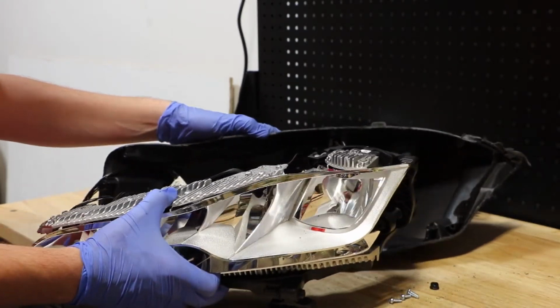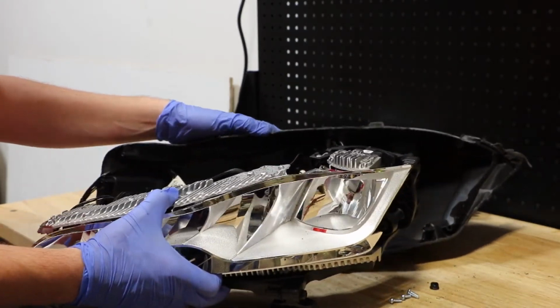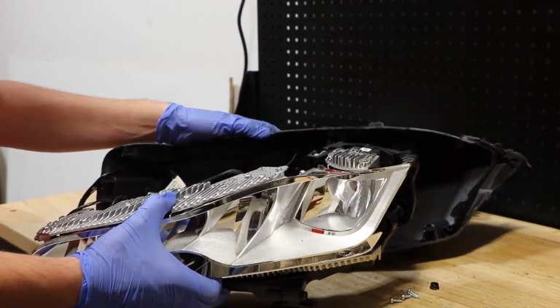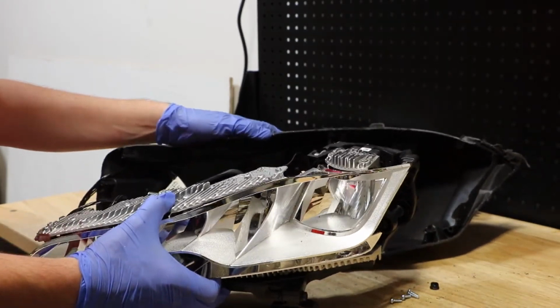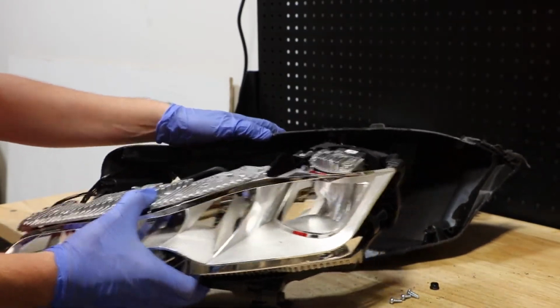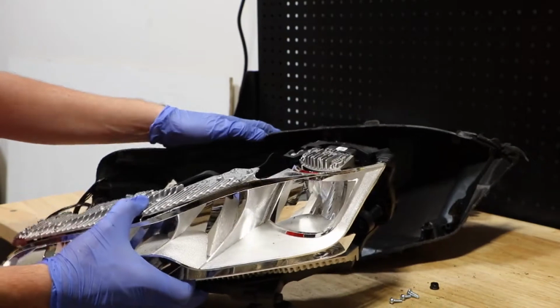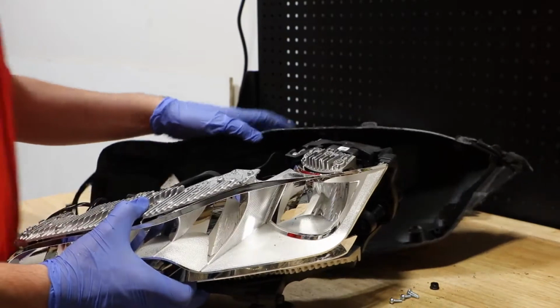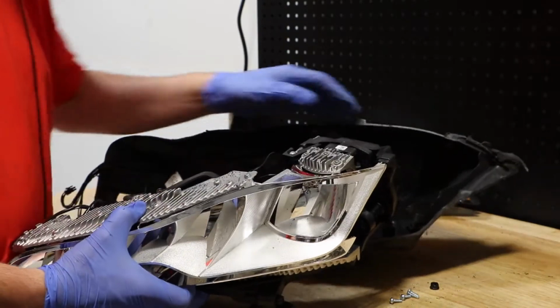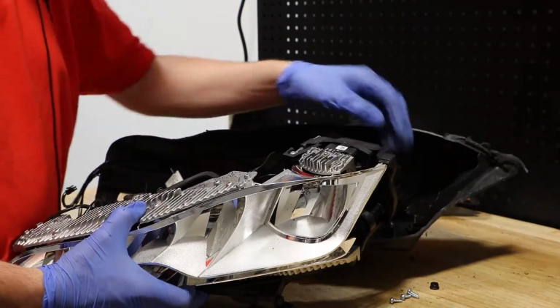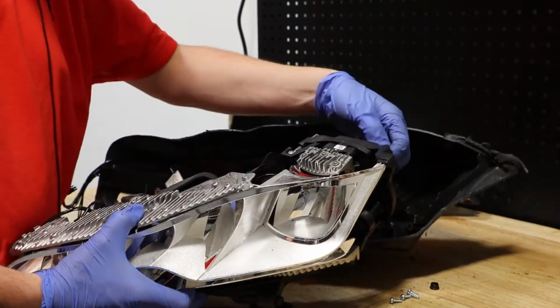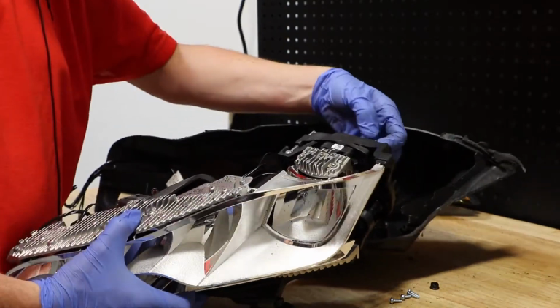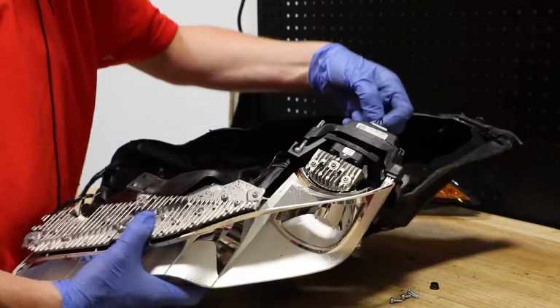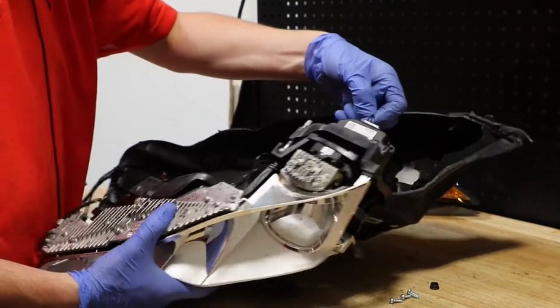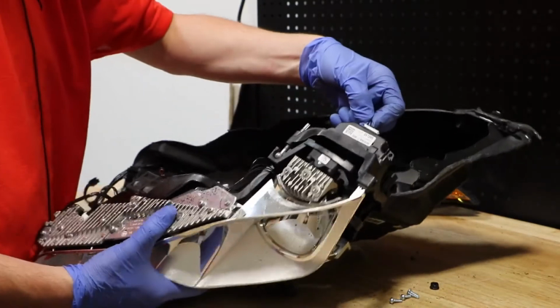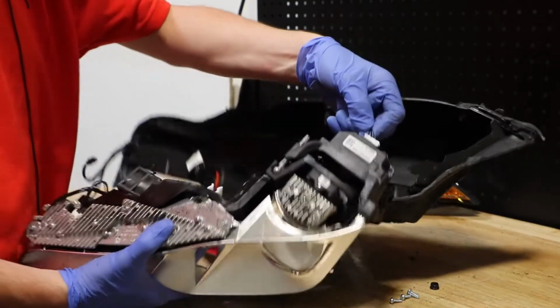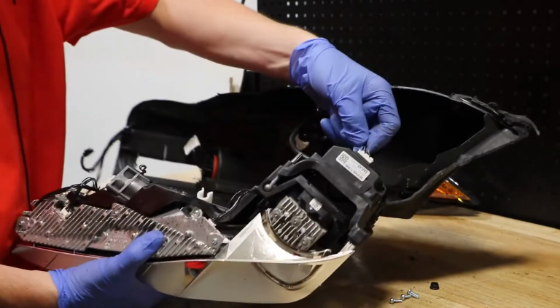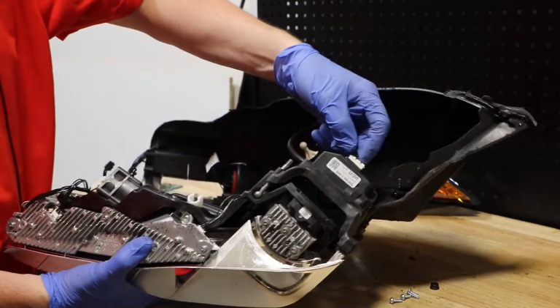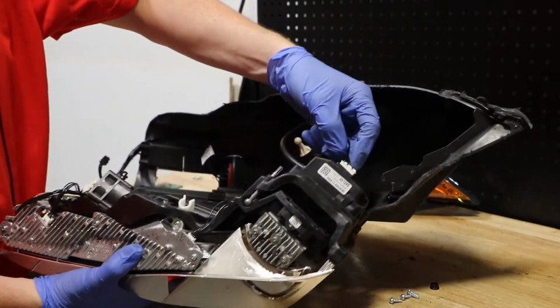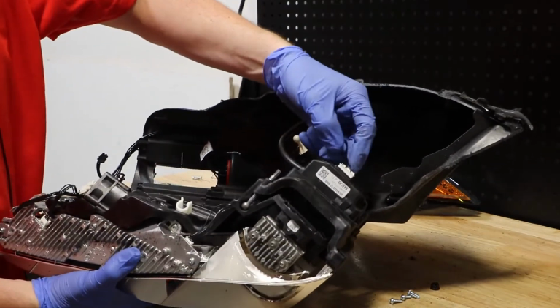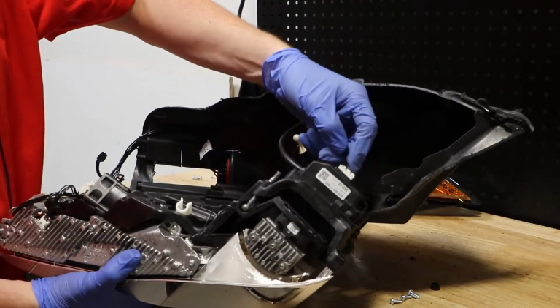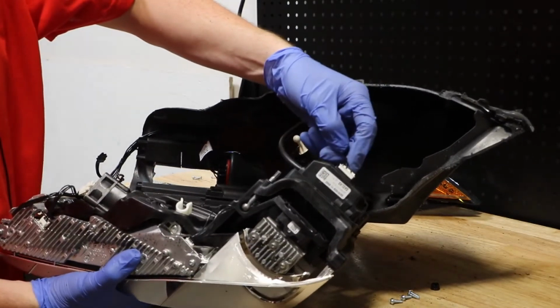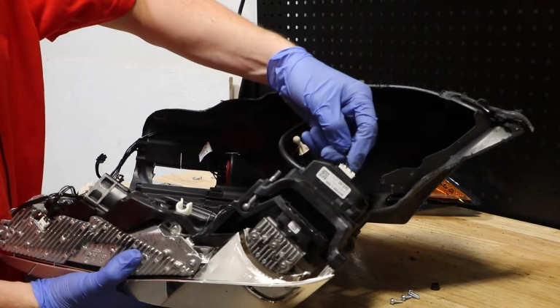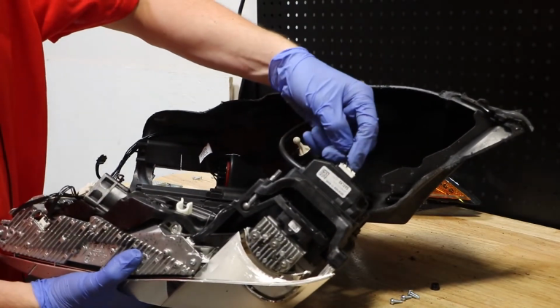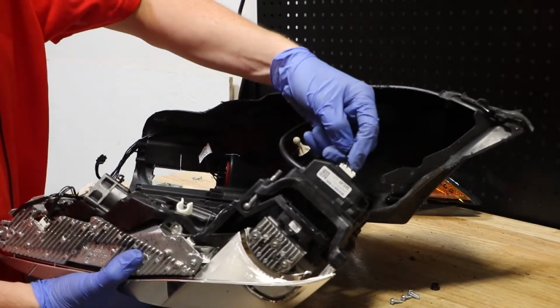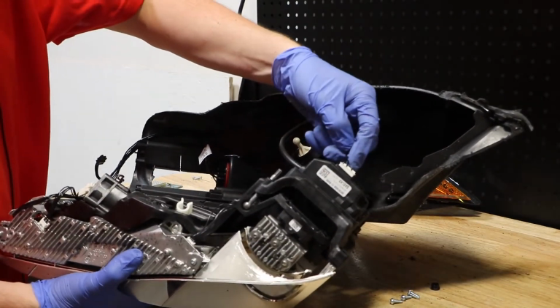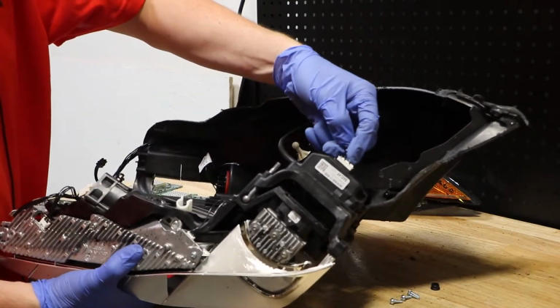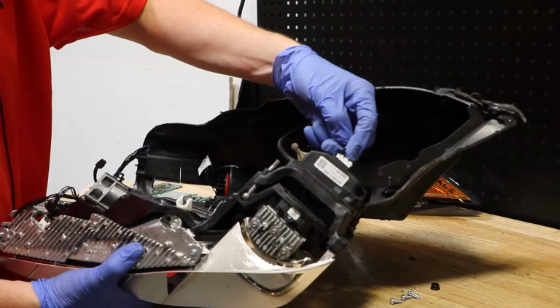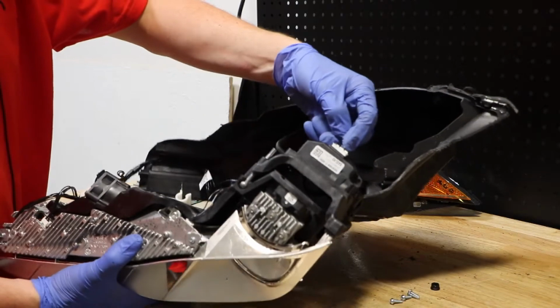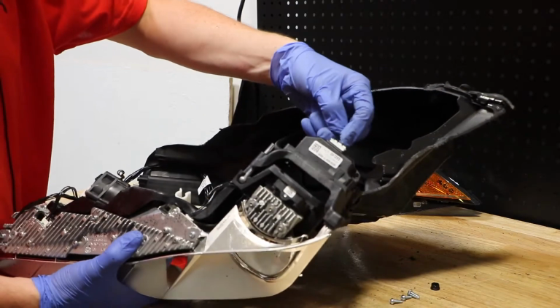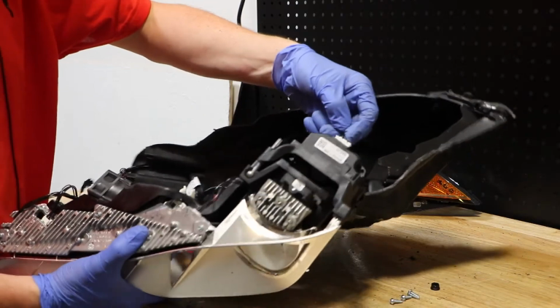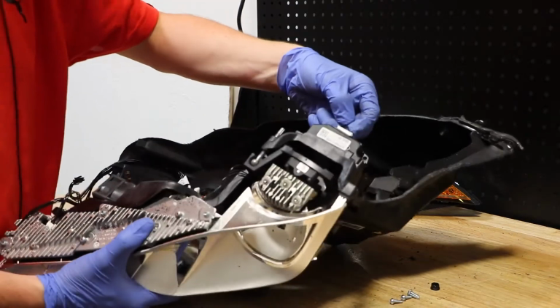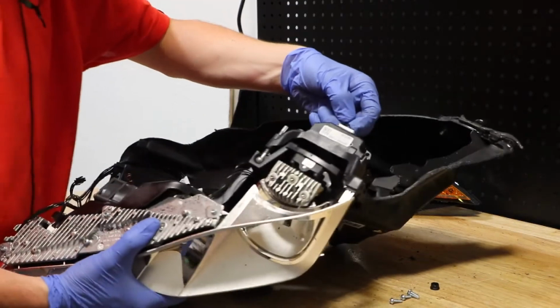So with this removed, I will remove the wire clip holding on the main LED drive unit.